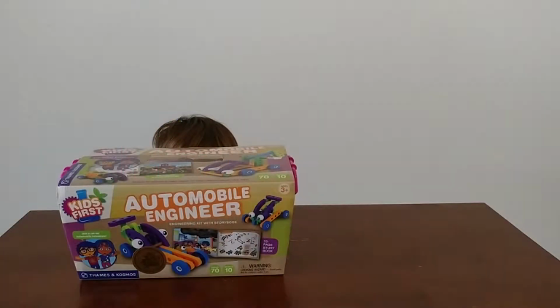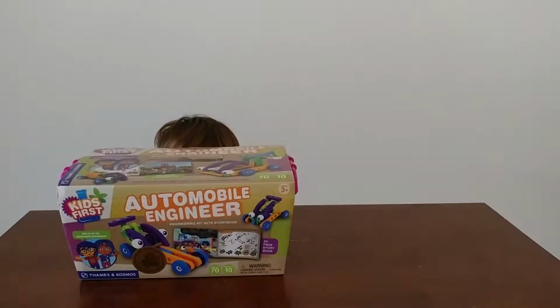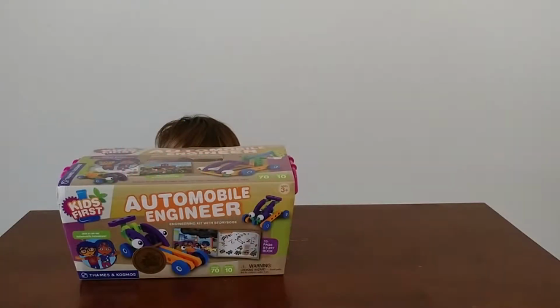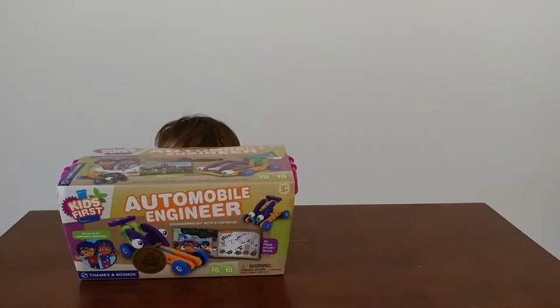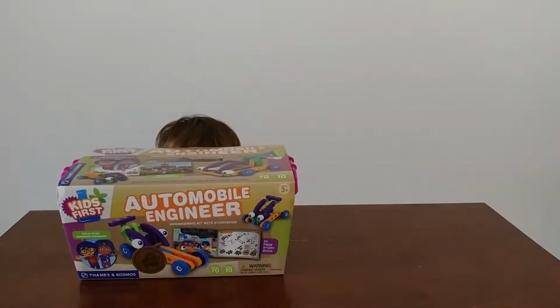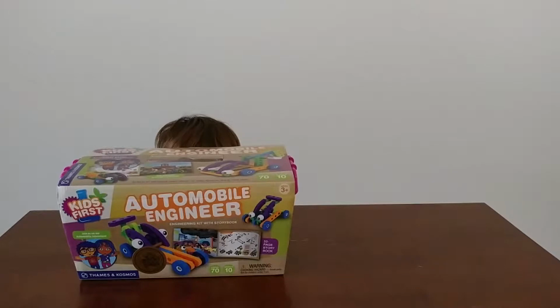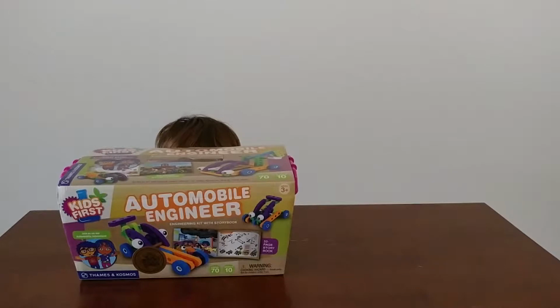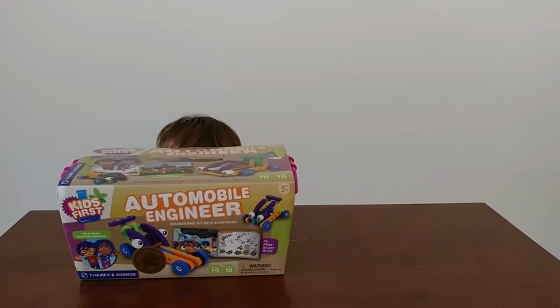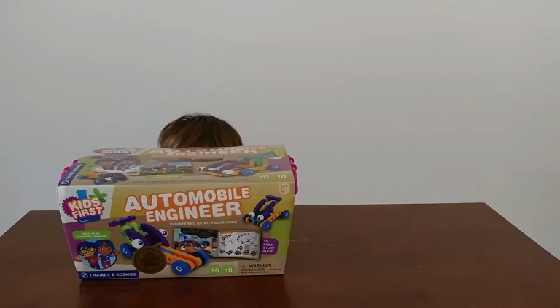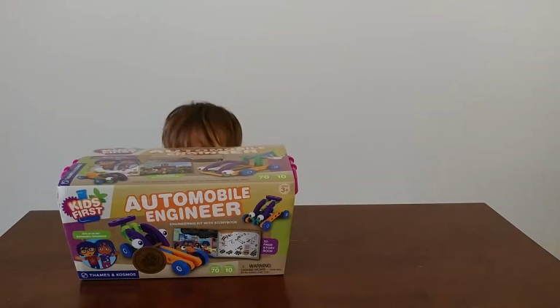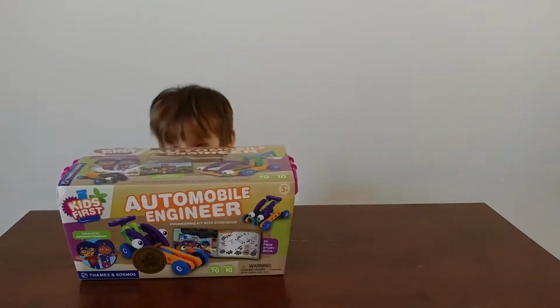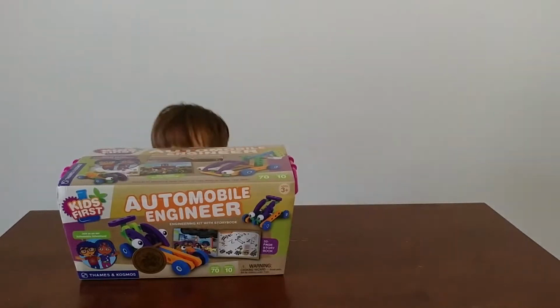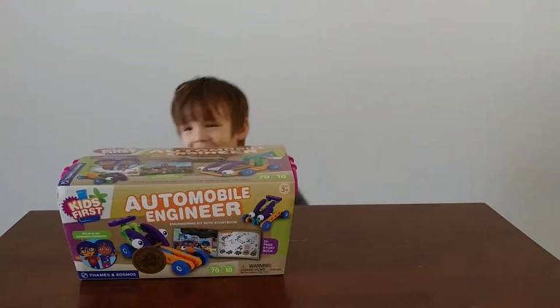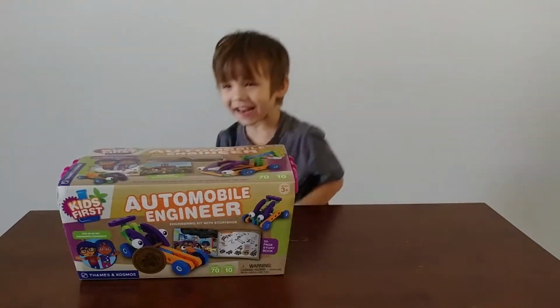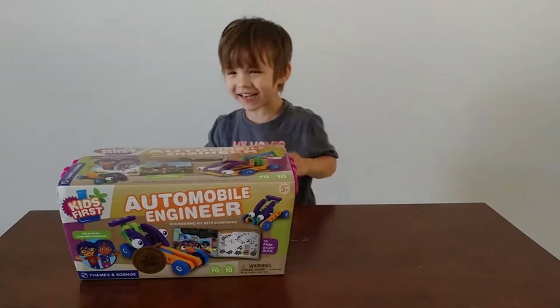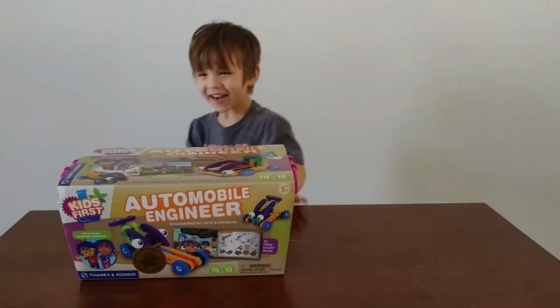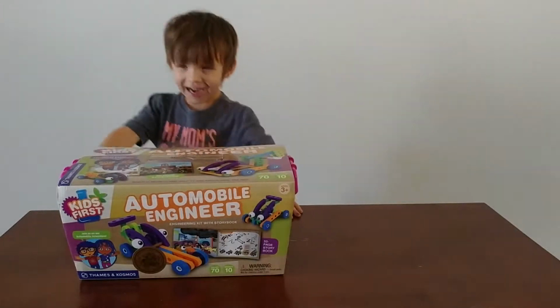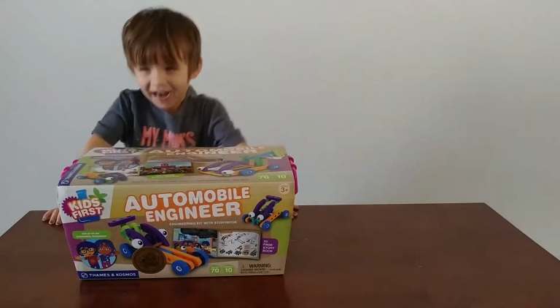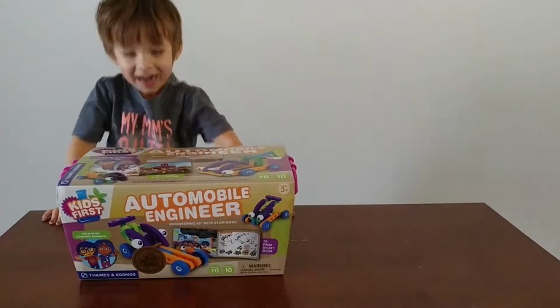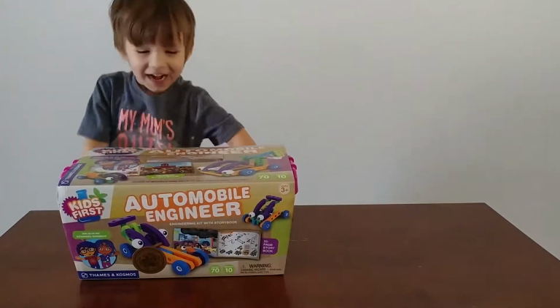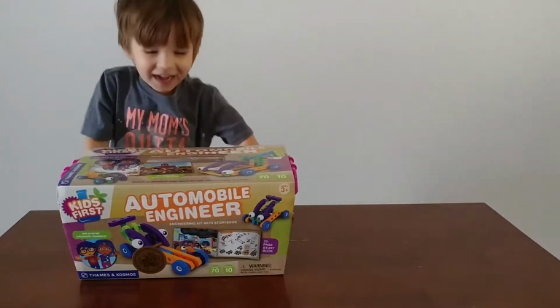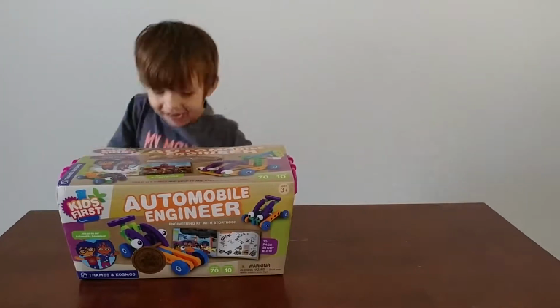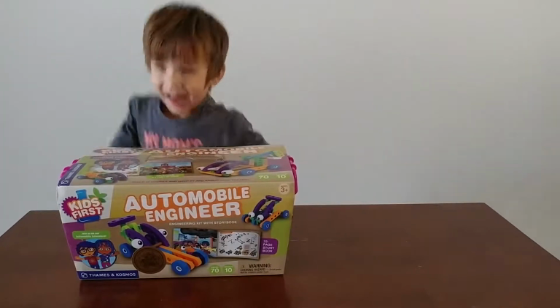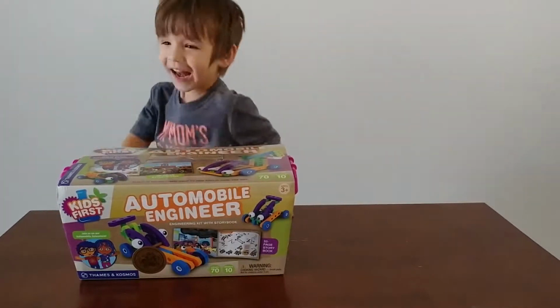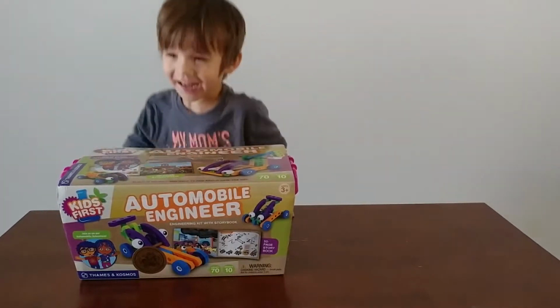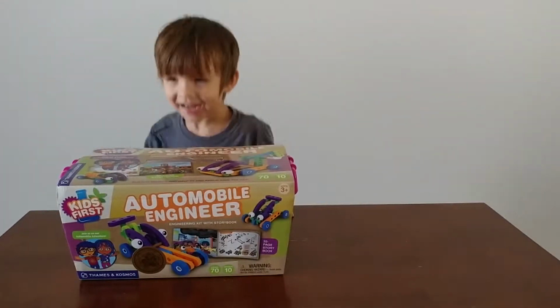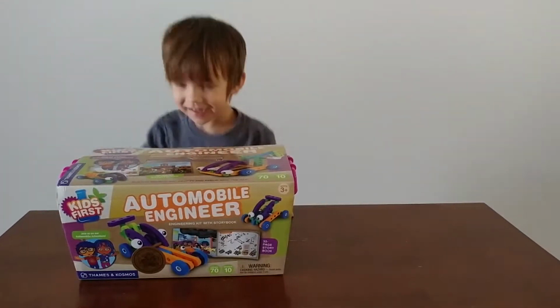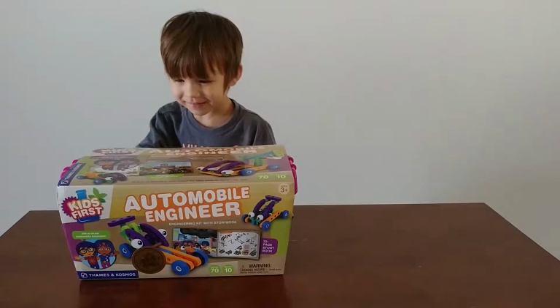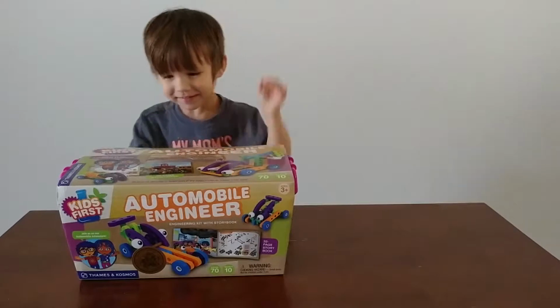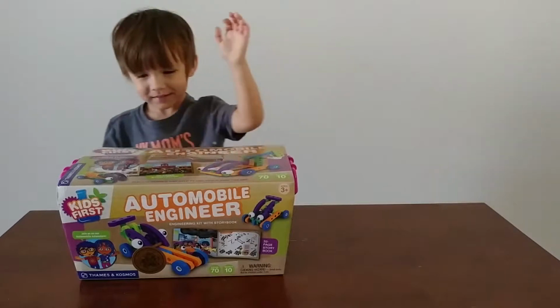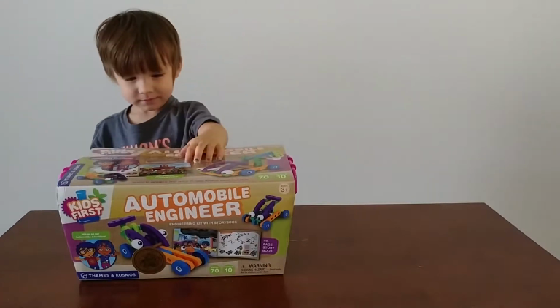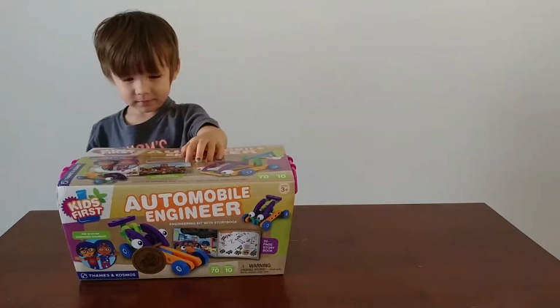Coda! Surprise! Oh, there you are! Alright, Coda, what do you have for us today?